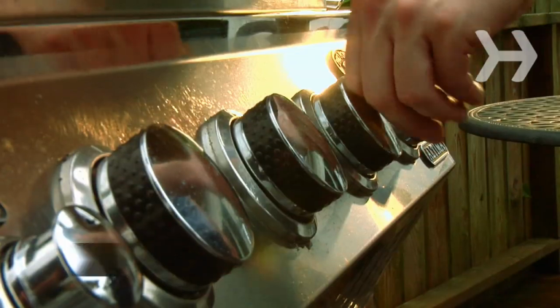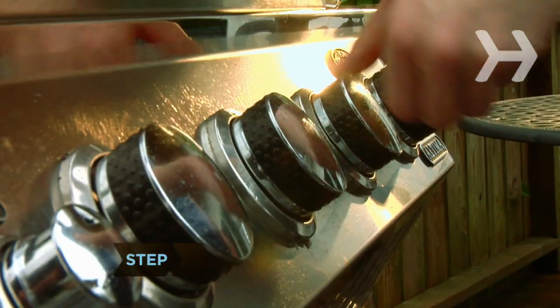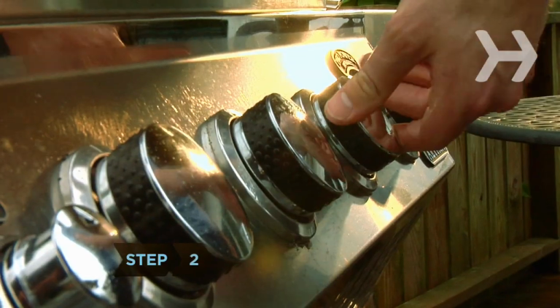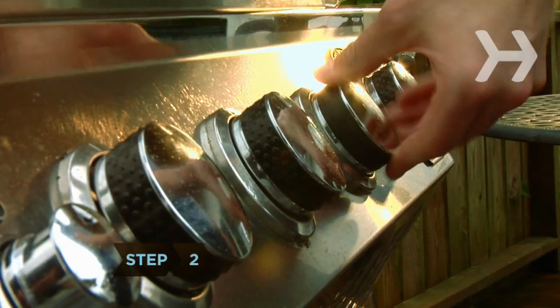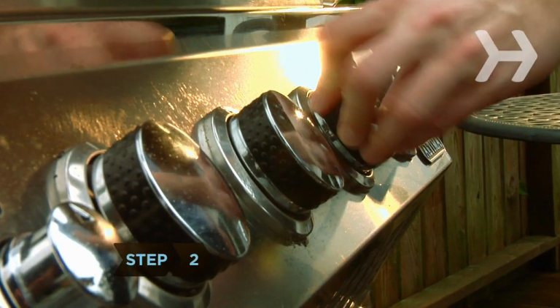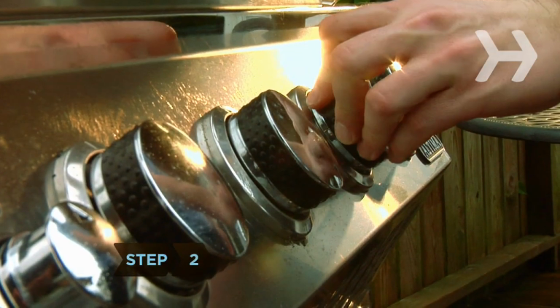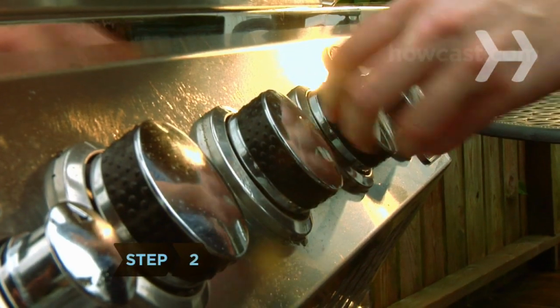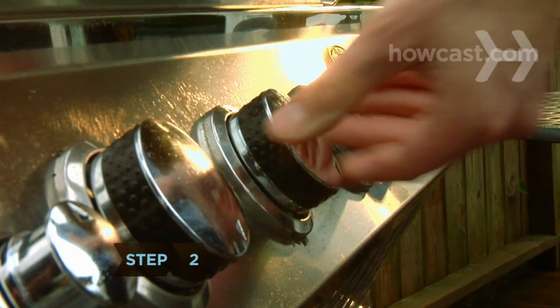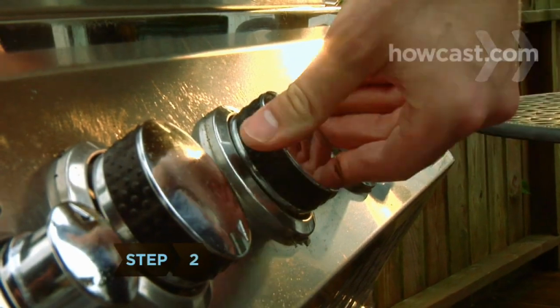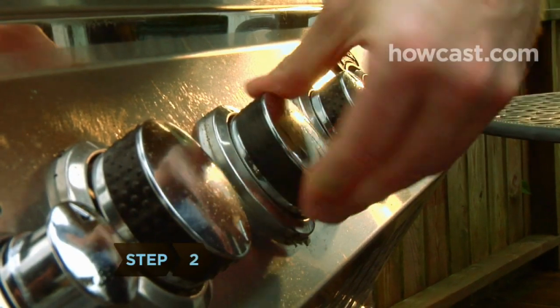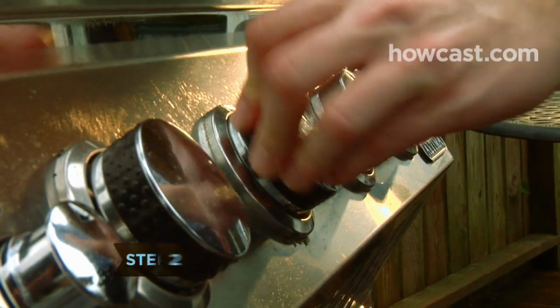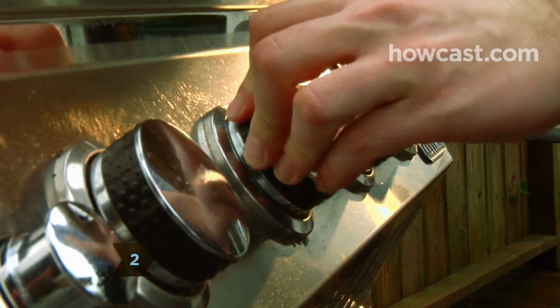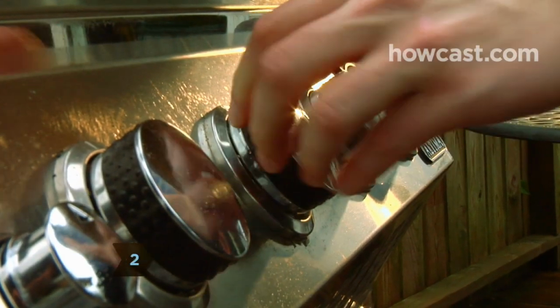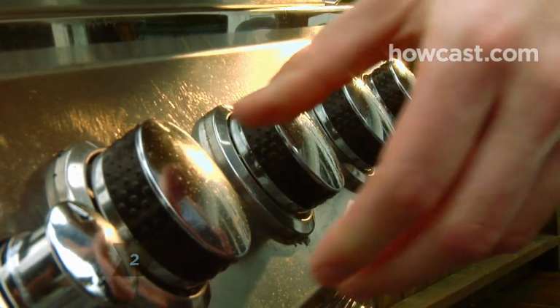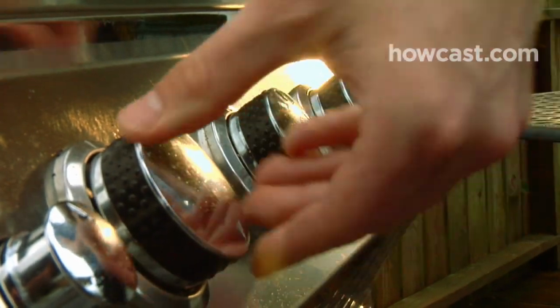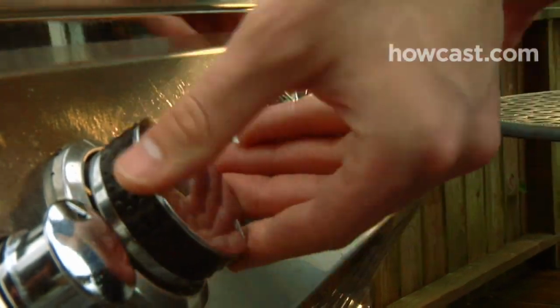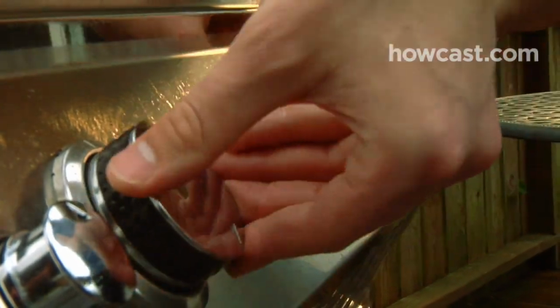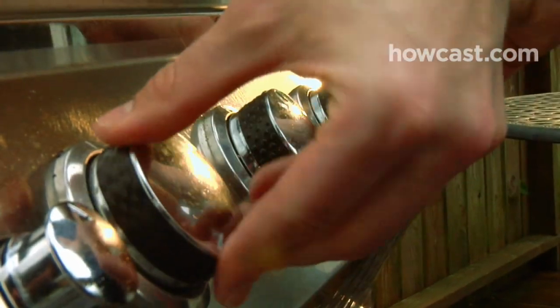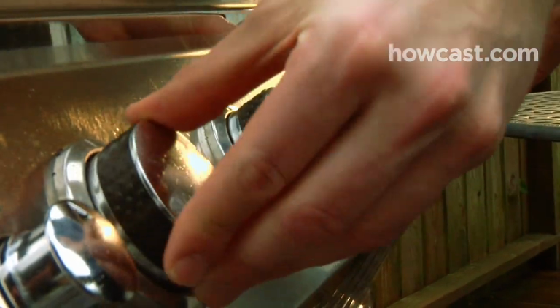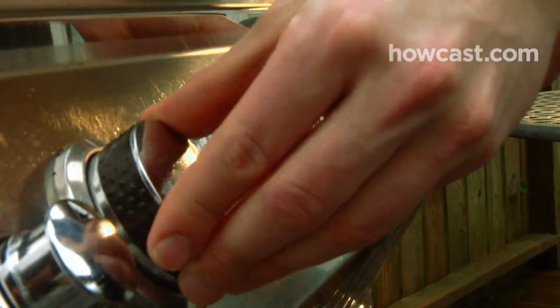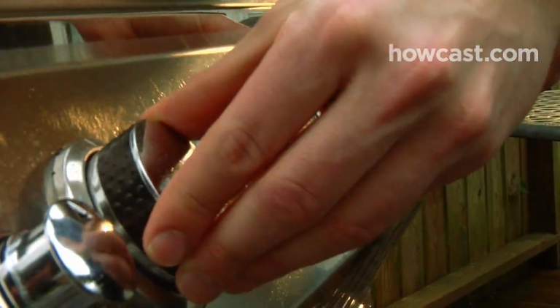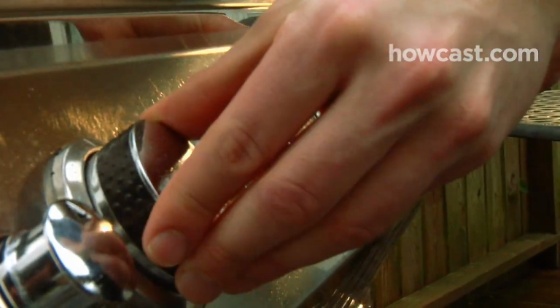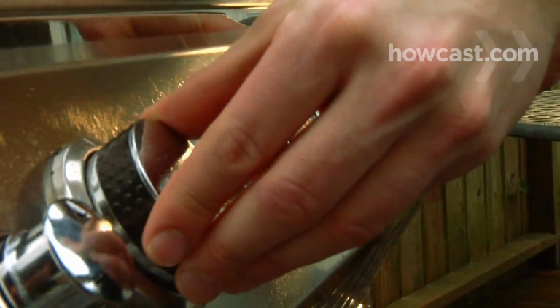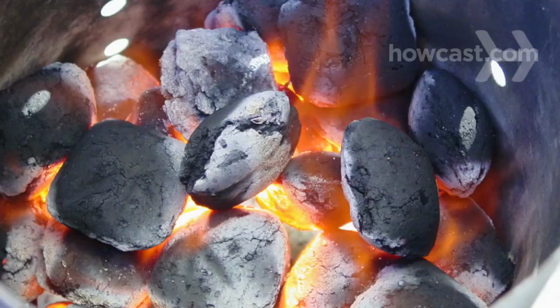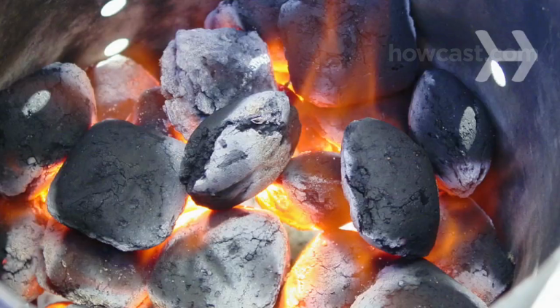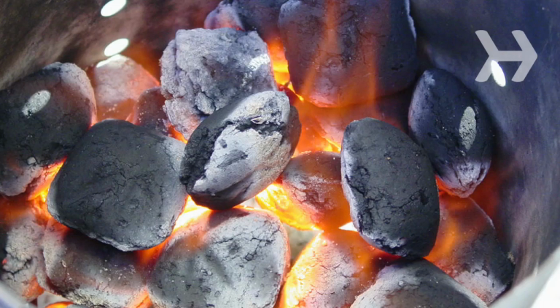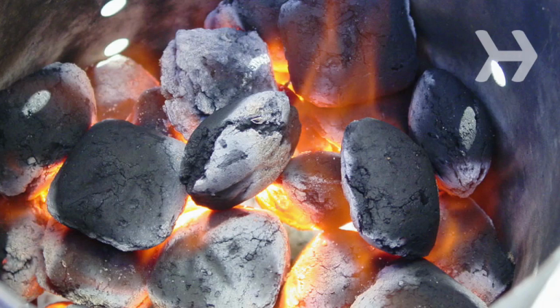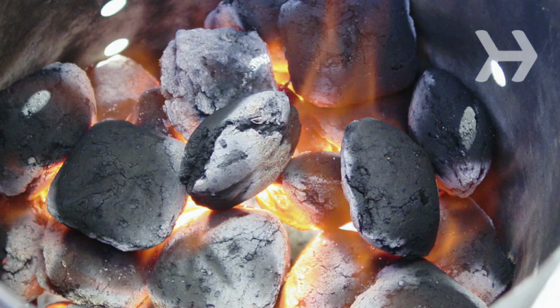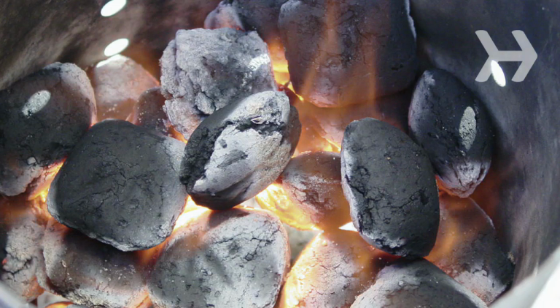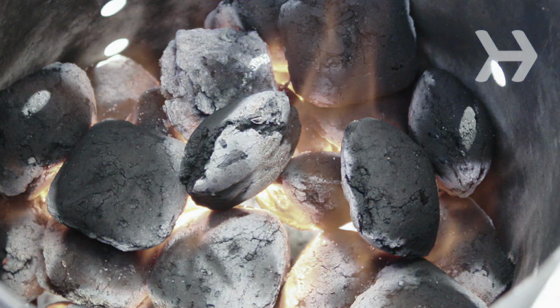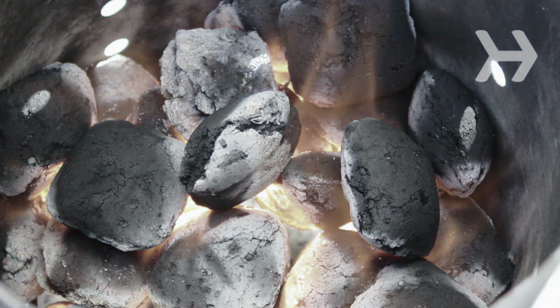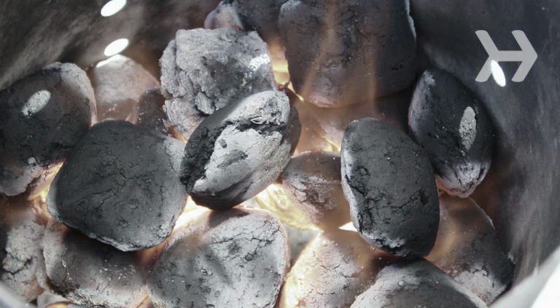Step 2. Heat a gas or electric grill to medium. If it's a charcoal grill, wait until the coals are ash-colored.